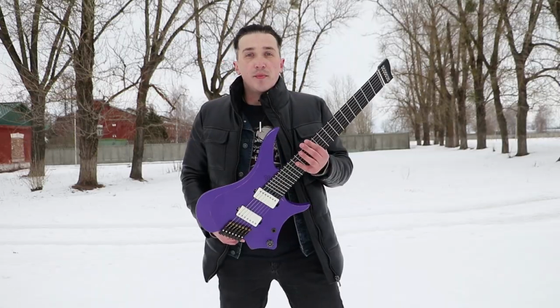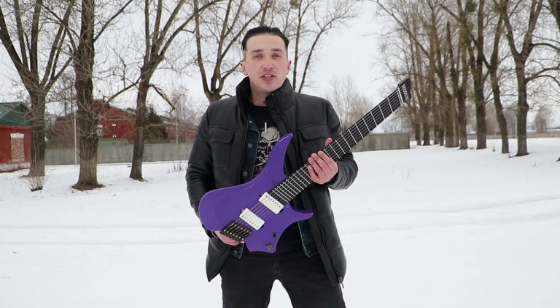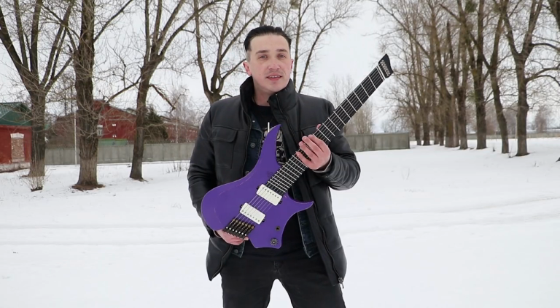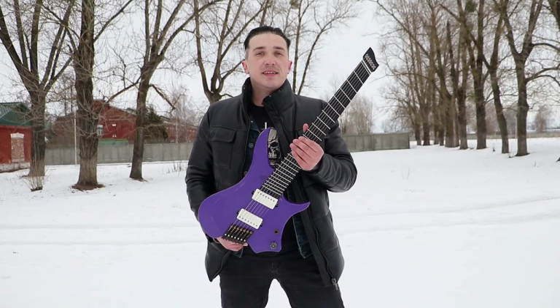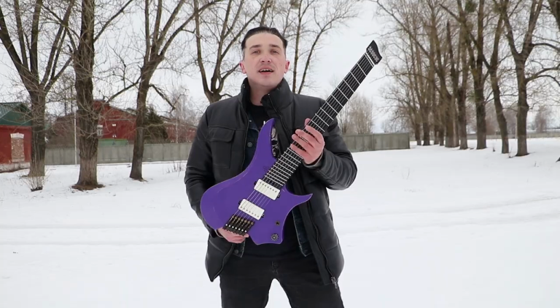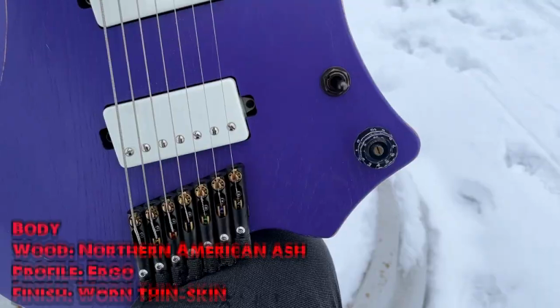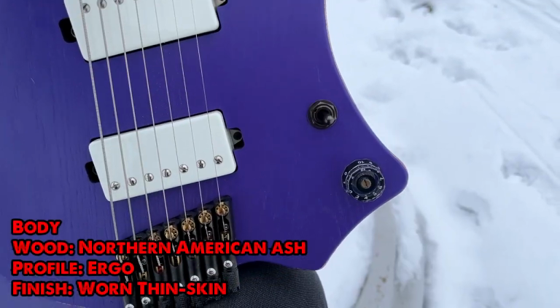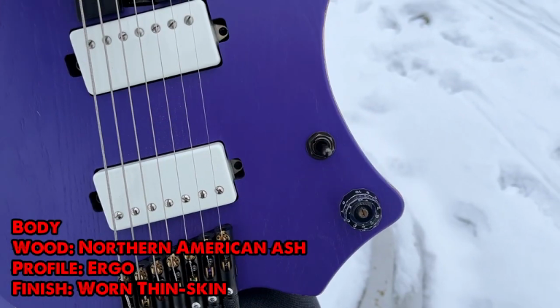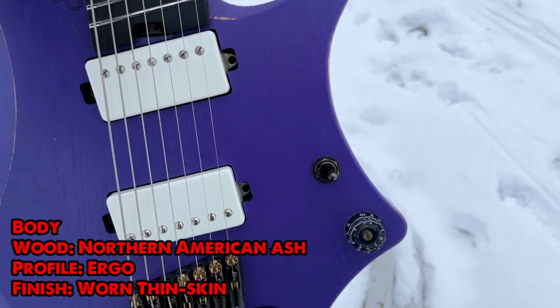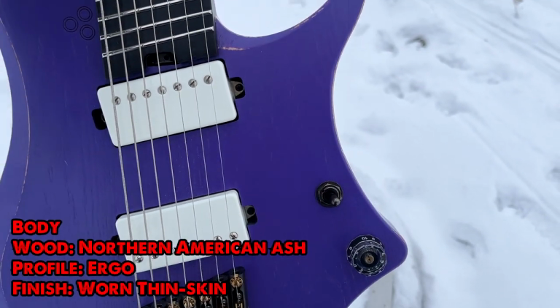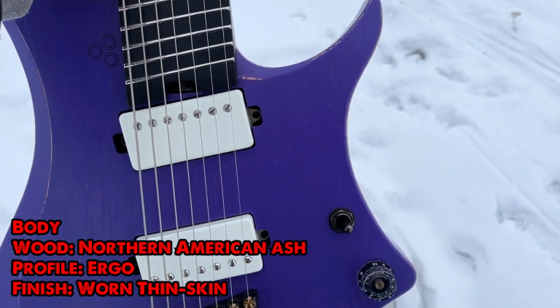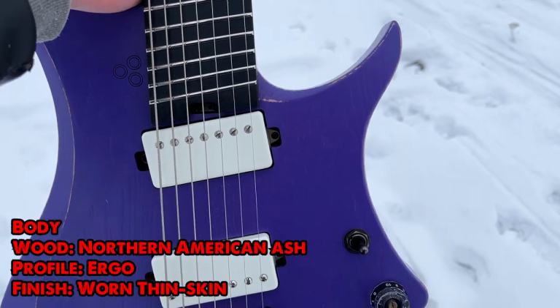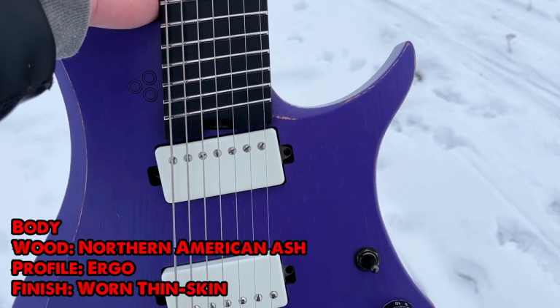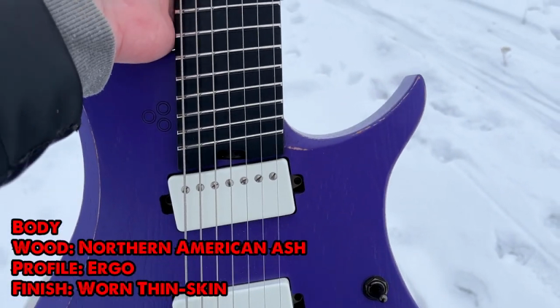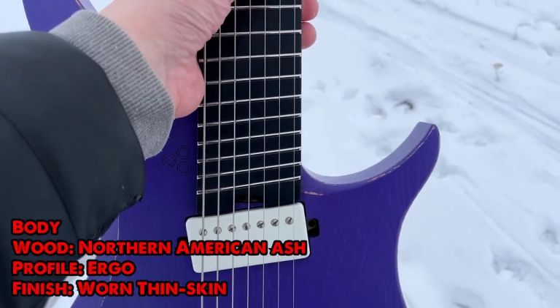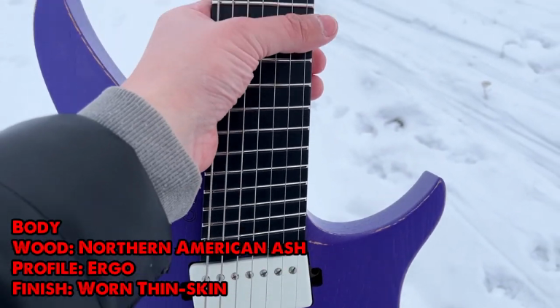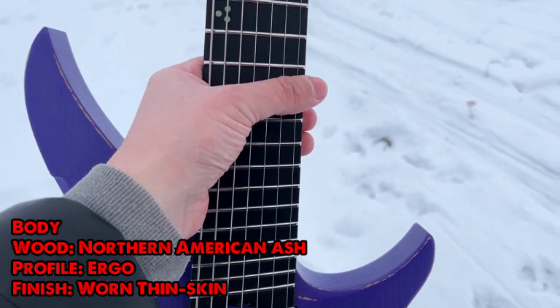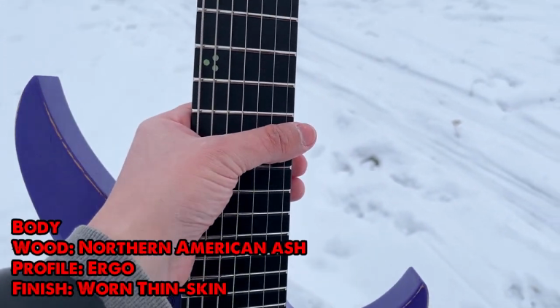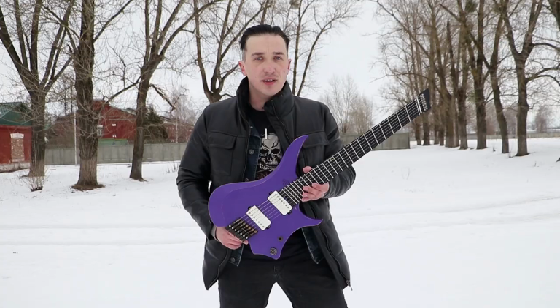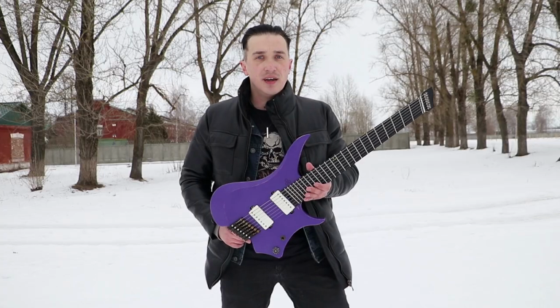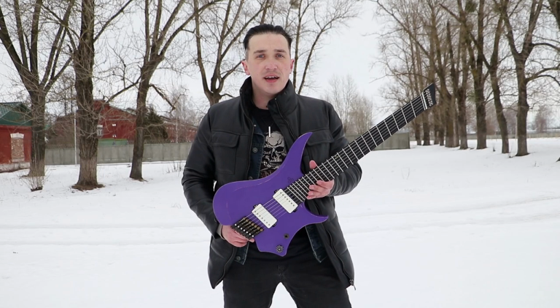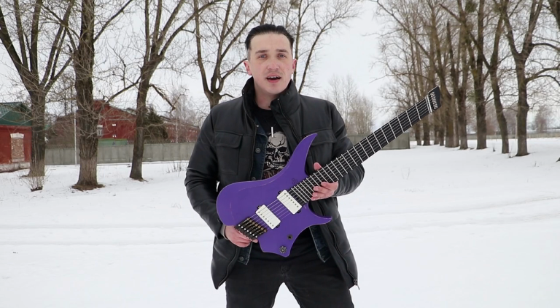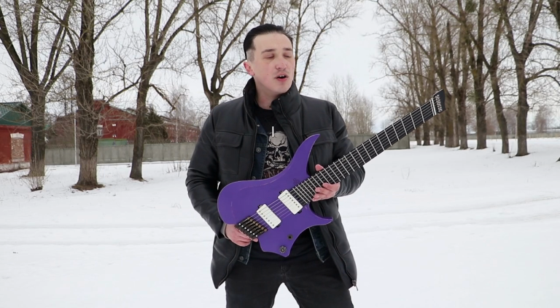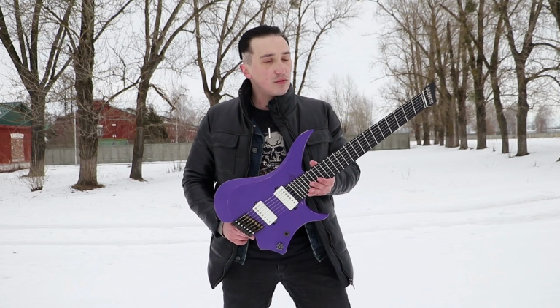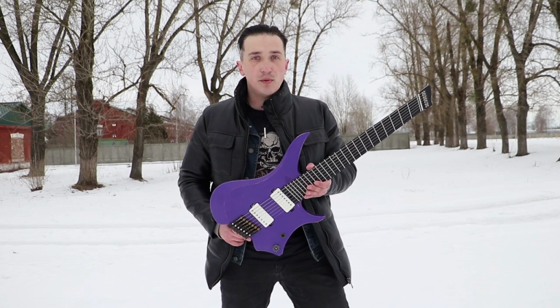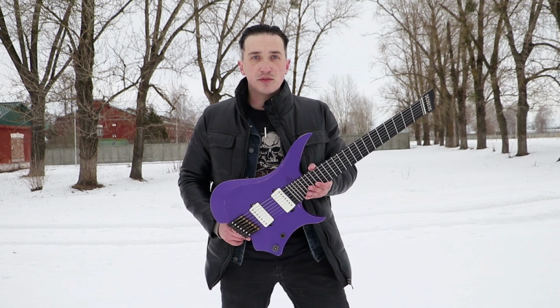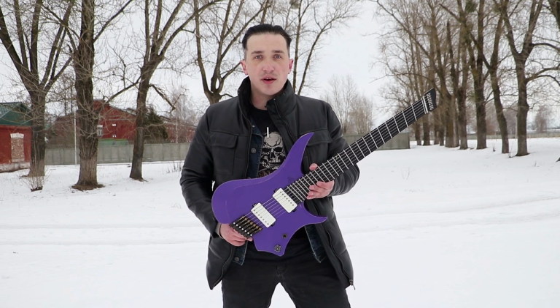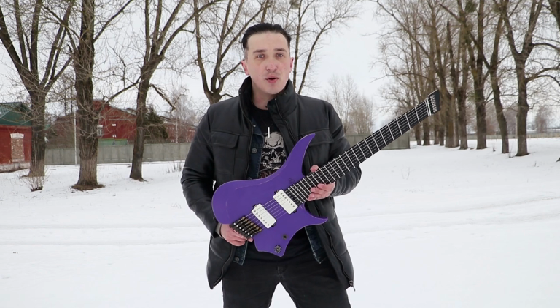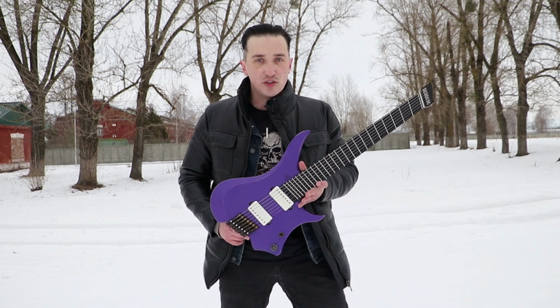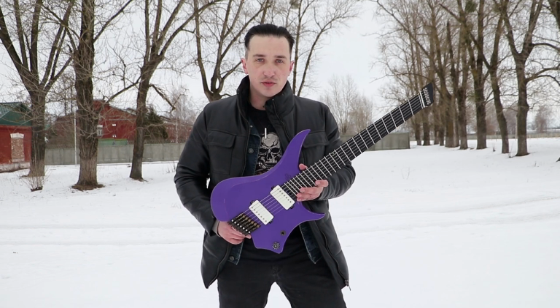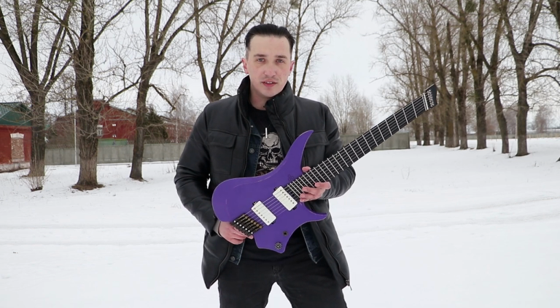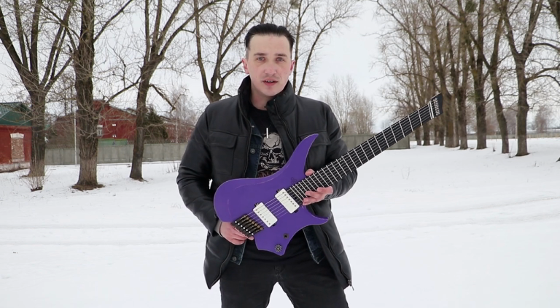I want to mention the design. This North American etched body looks spectacular, and I already want to try more GOC guitars.